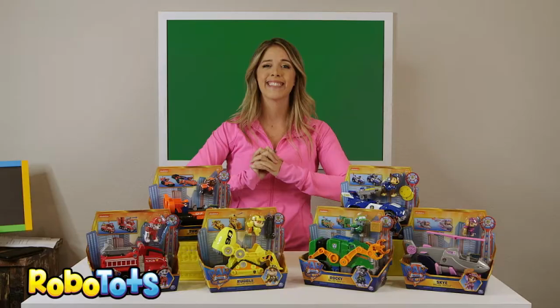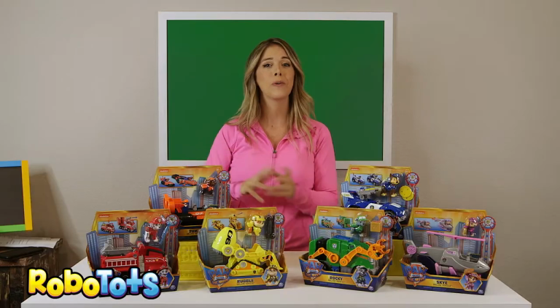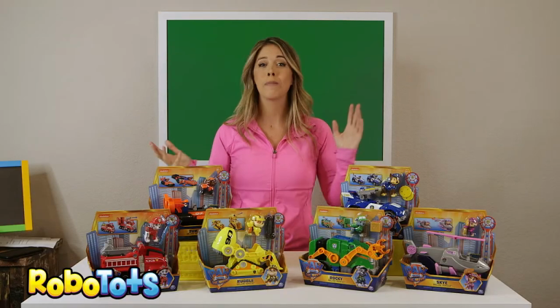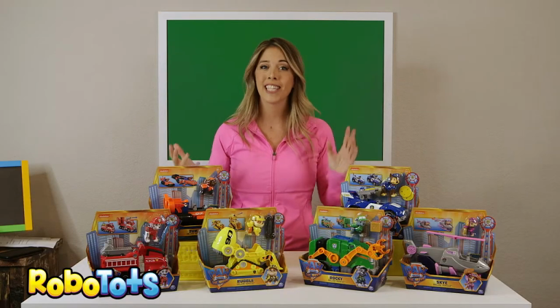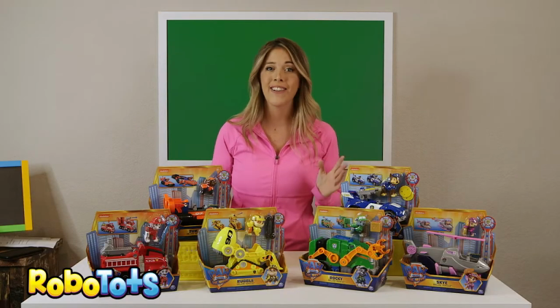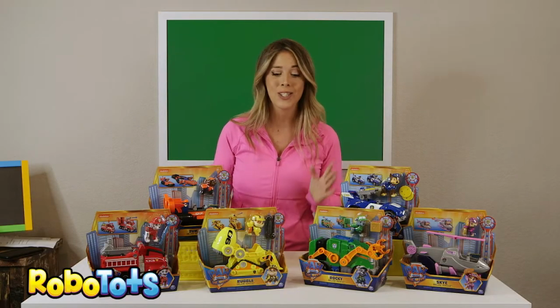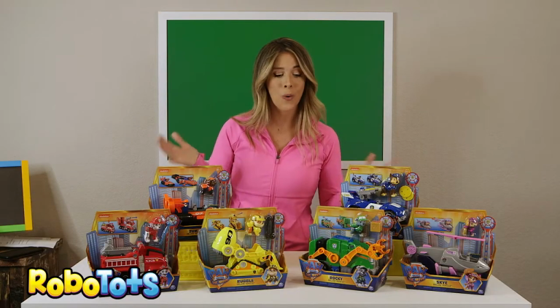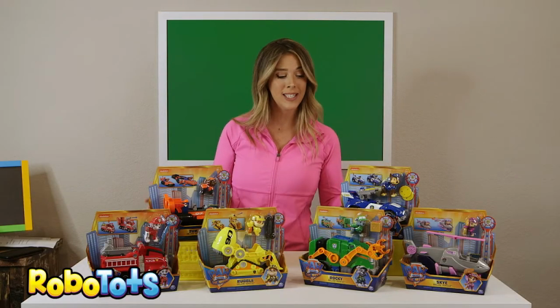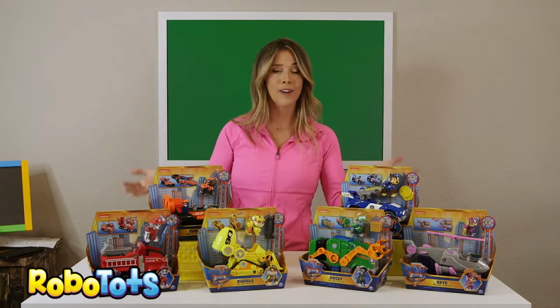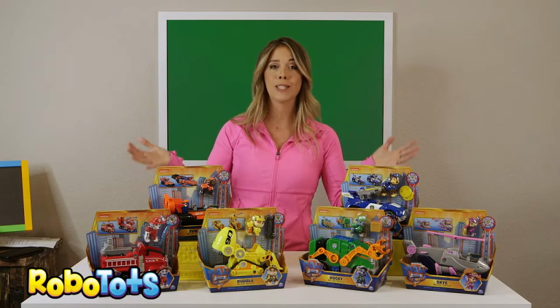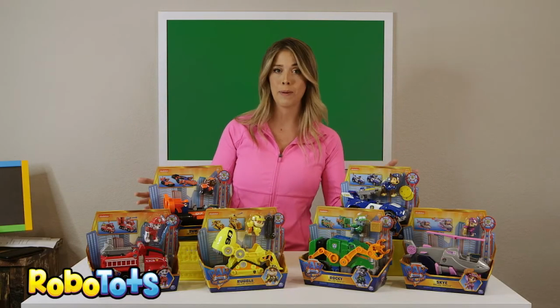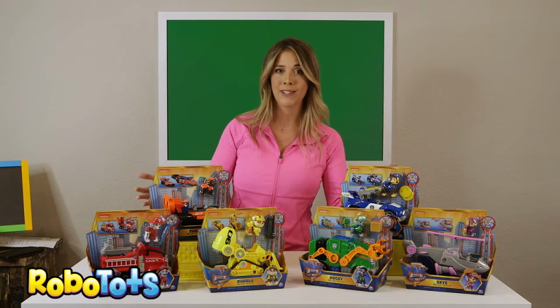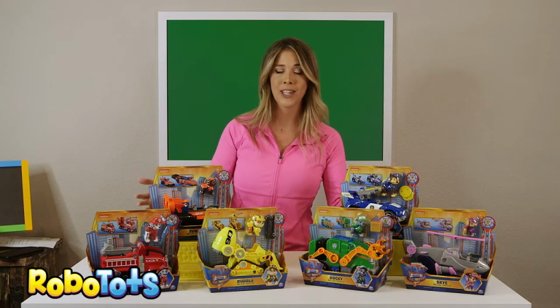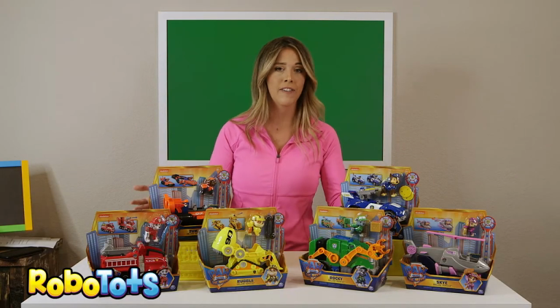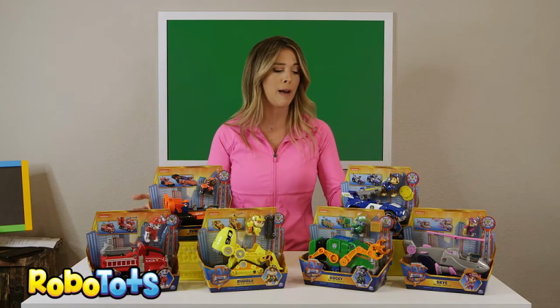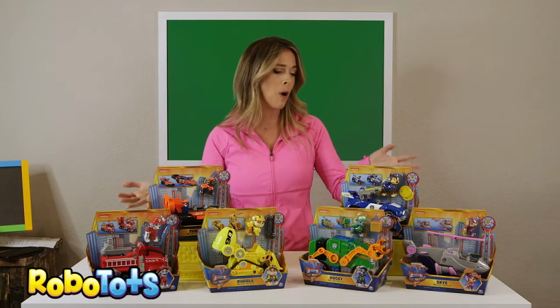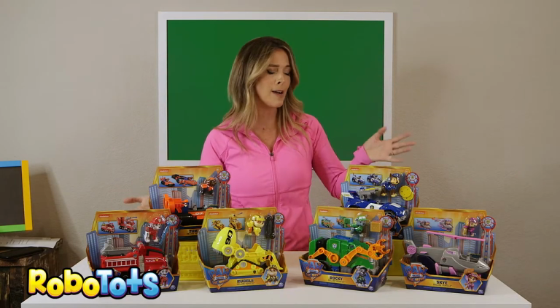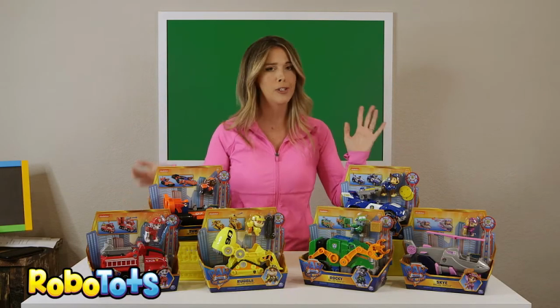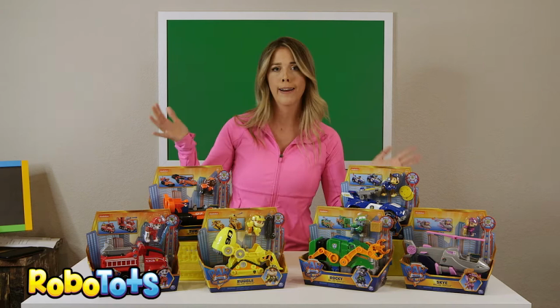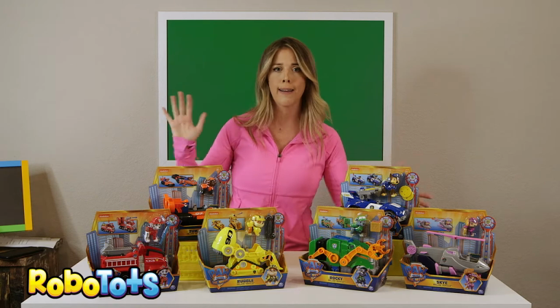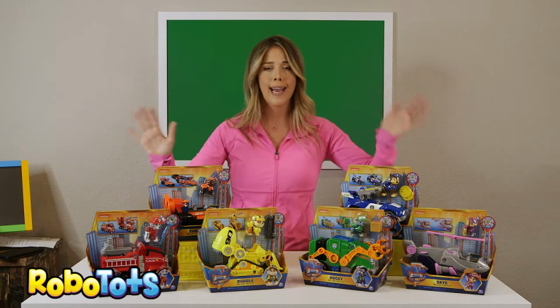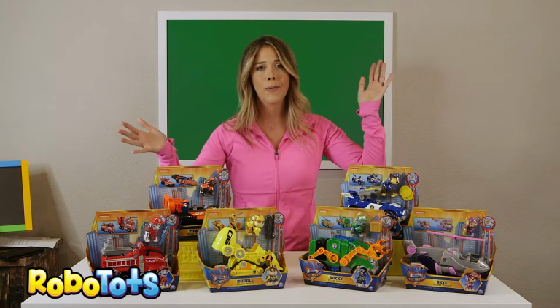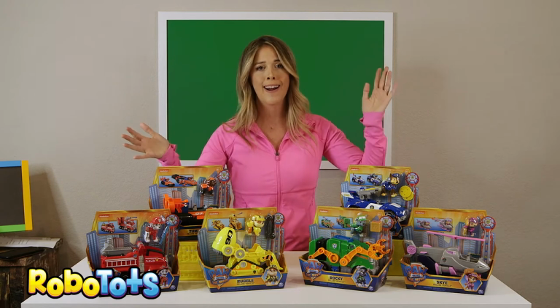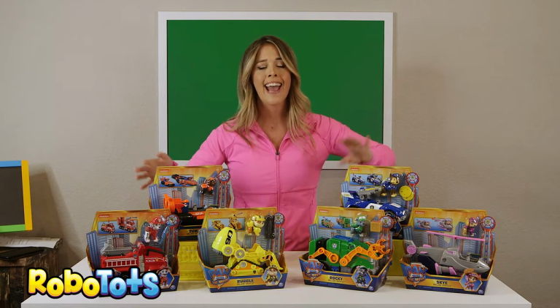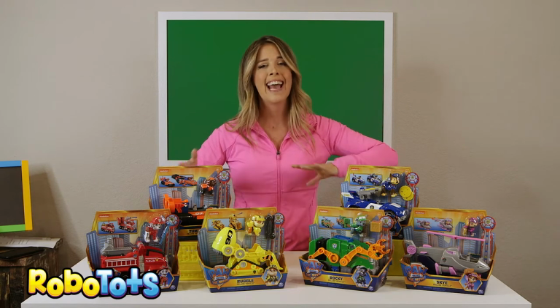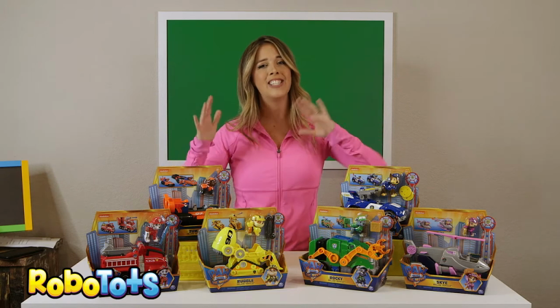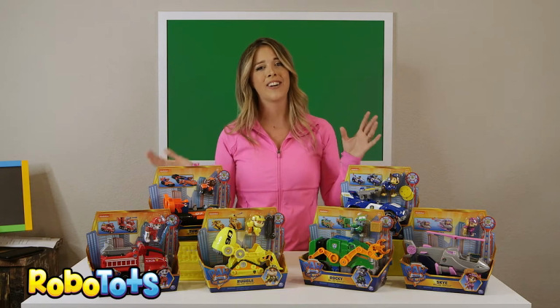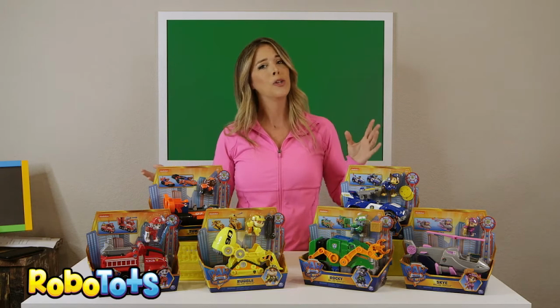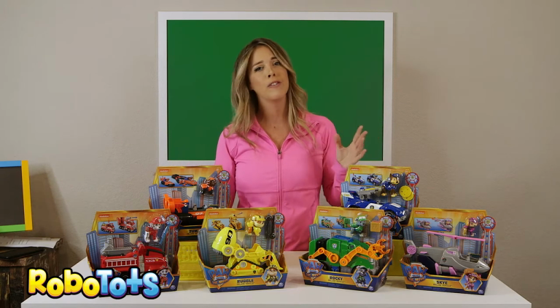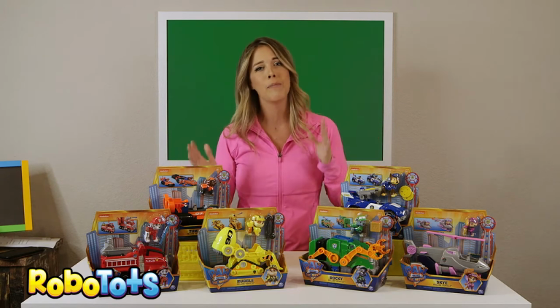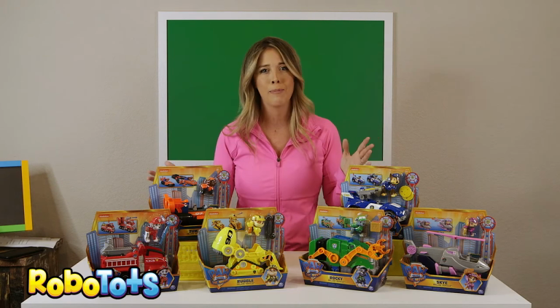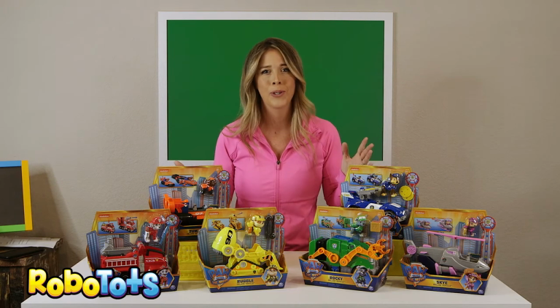We hope you'll check out these toys from Spin Master. You can find them at Walmart, Target, anywhere. And check out the new Paw Patrol movie!